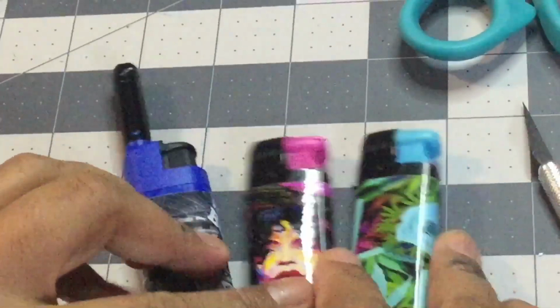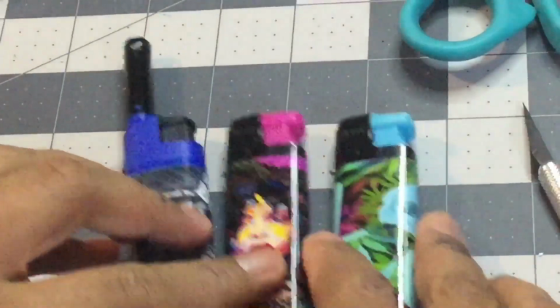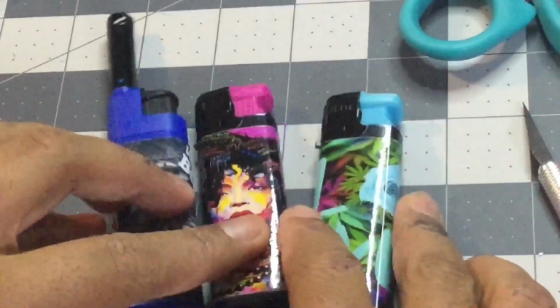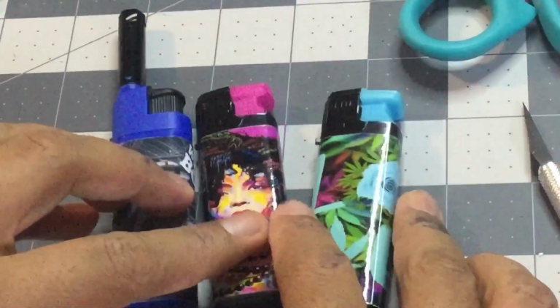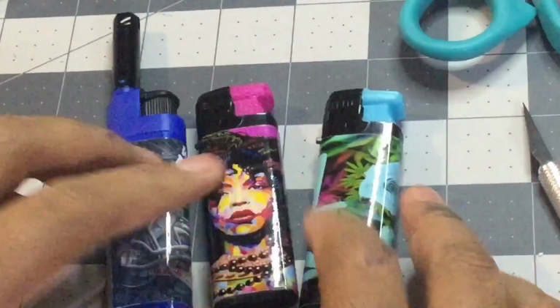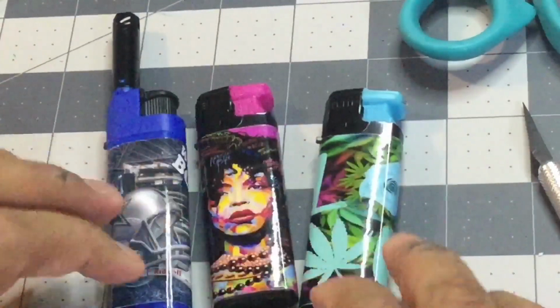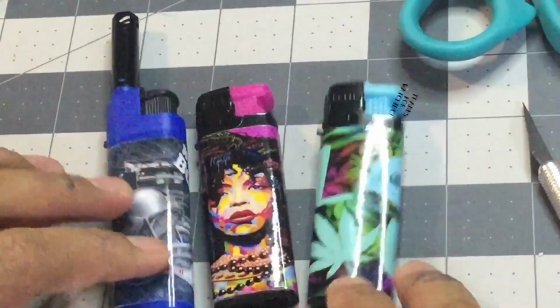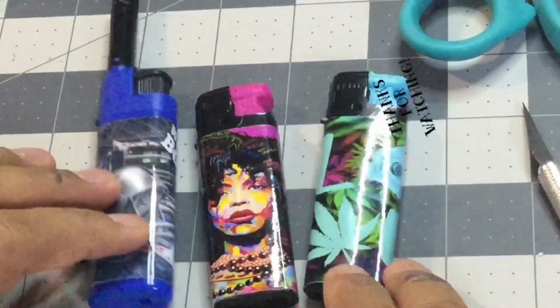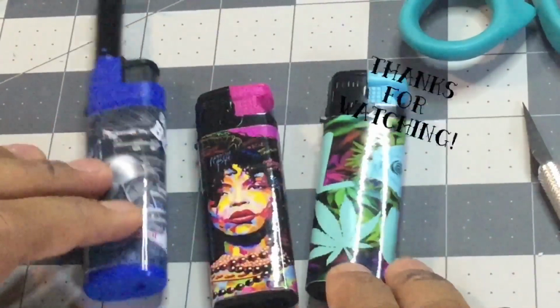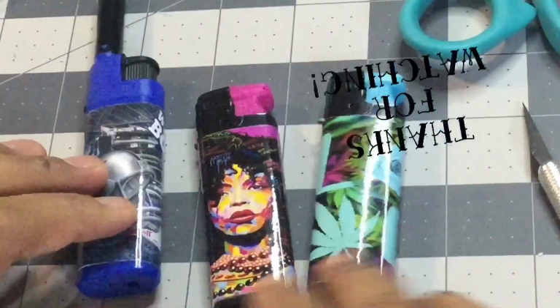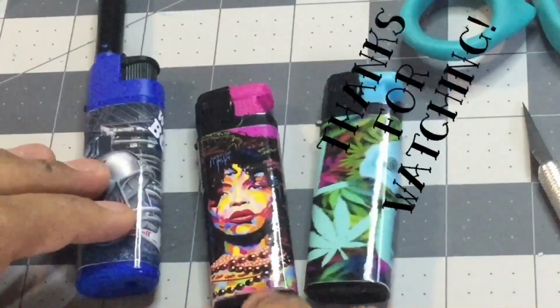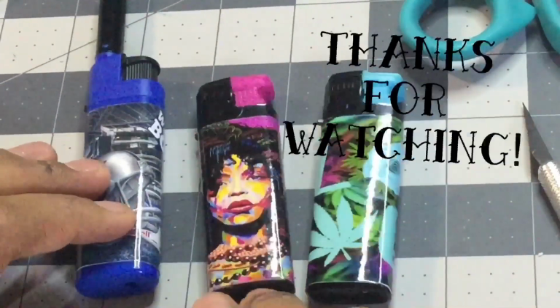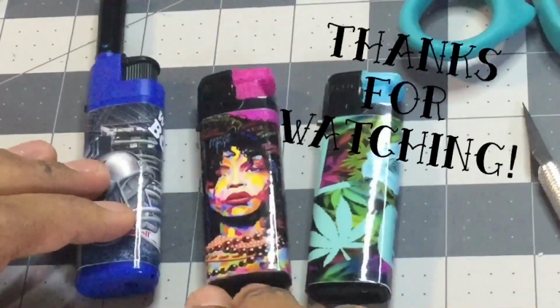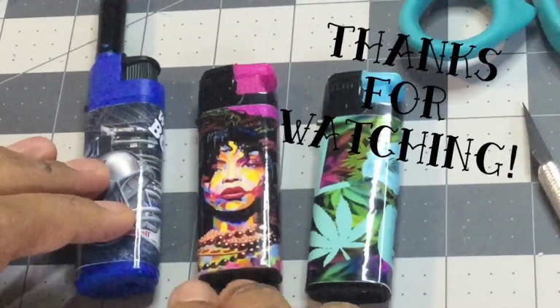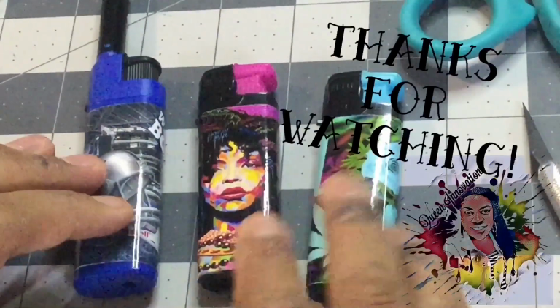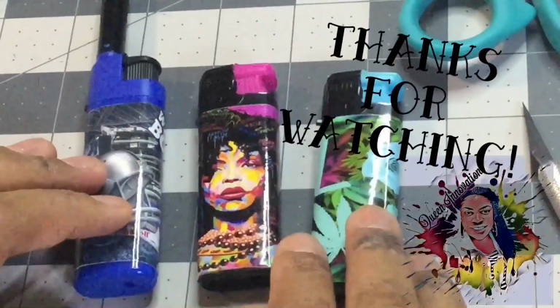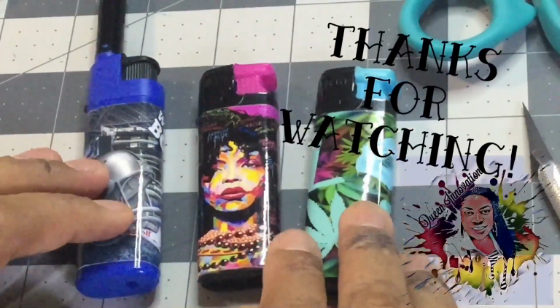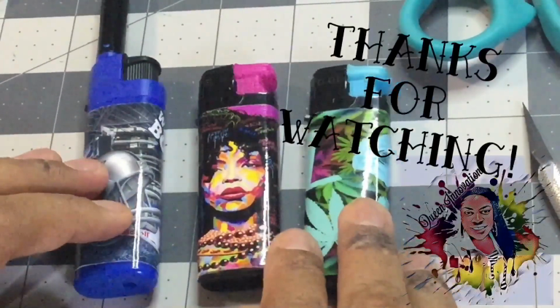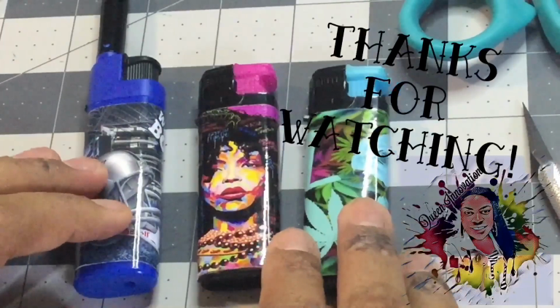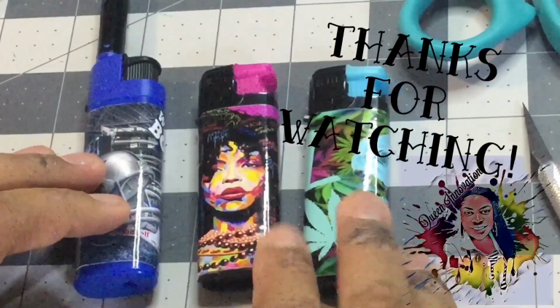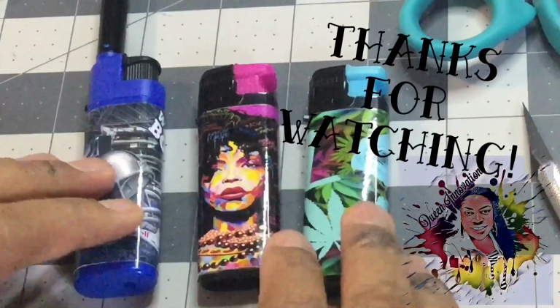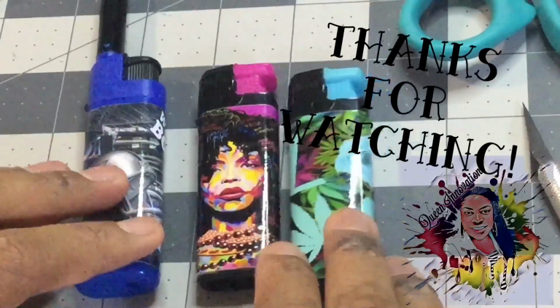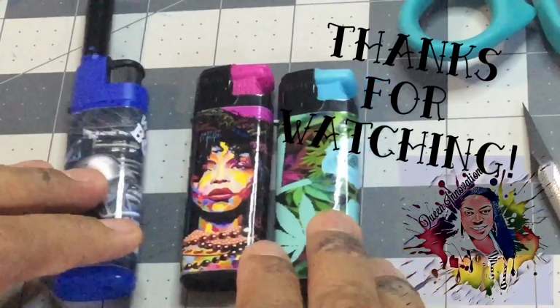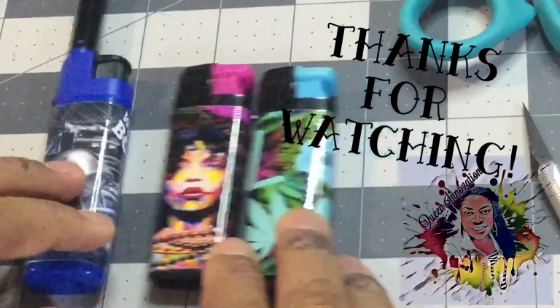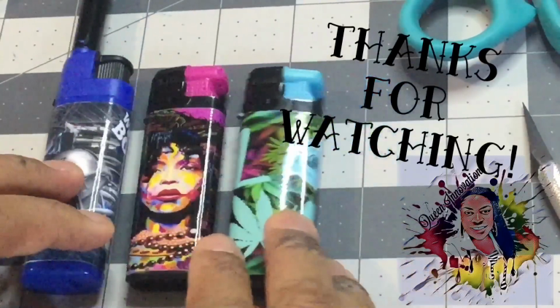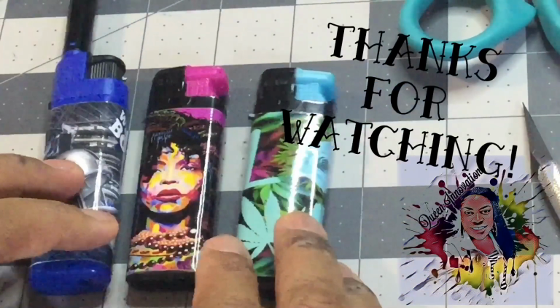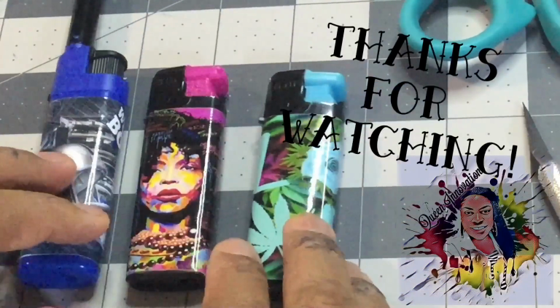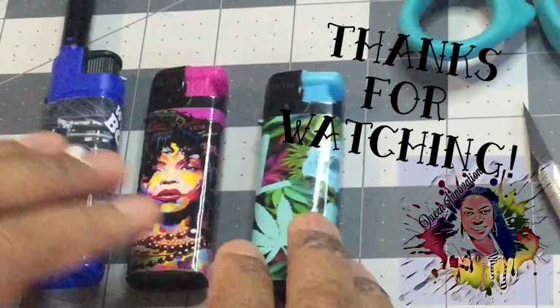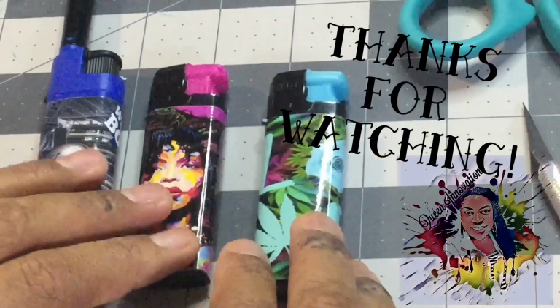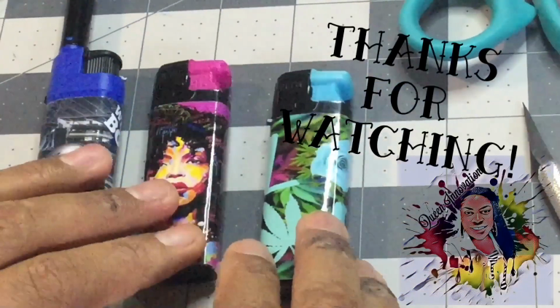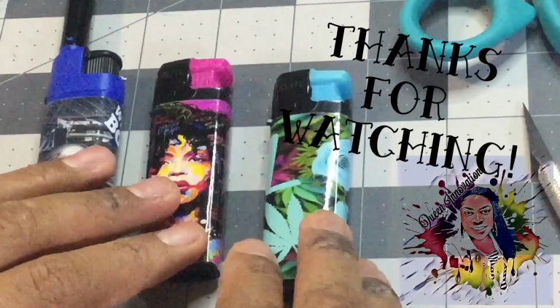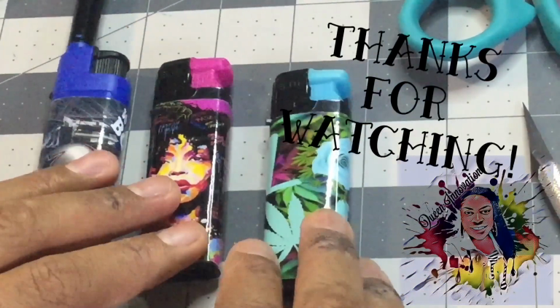And this is how I sell my lighters. Thanks for watching — don't forget to hit that like and subscribe button, and the bell also.